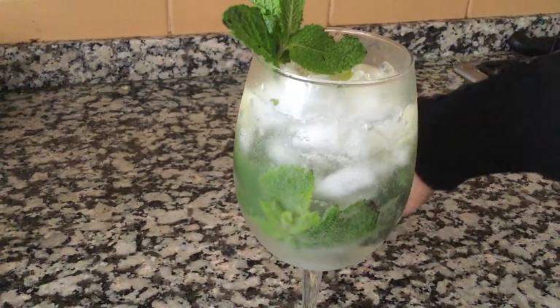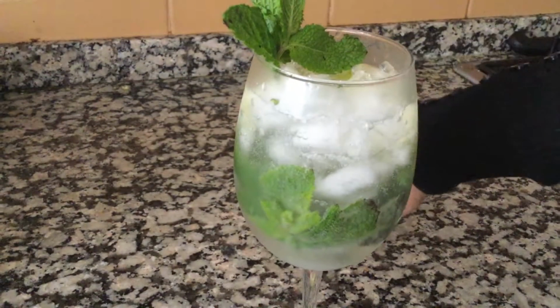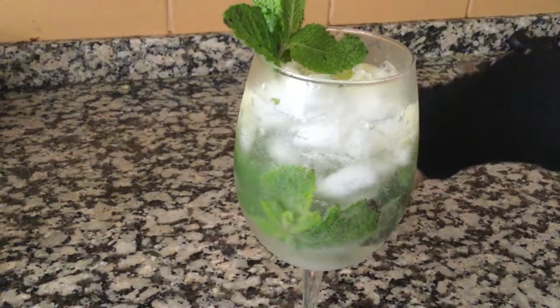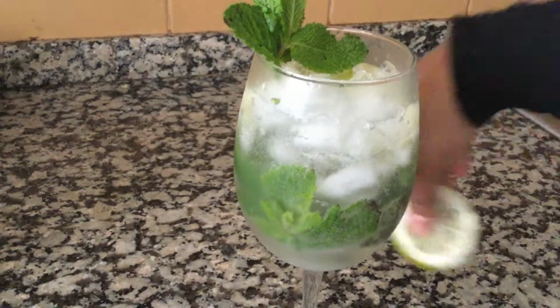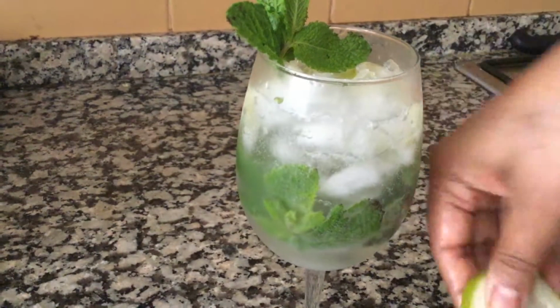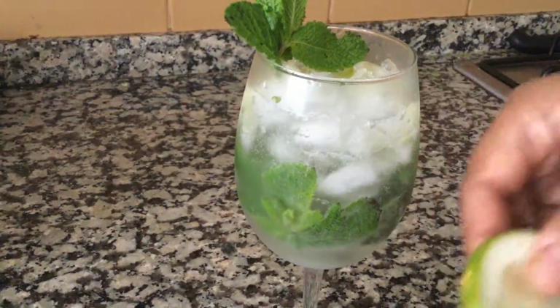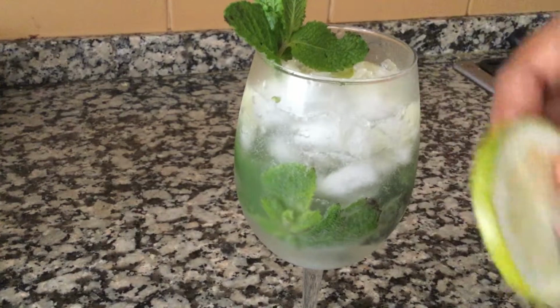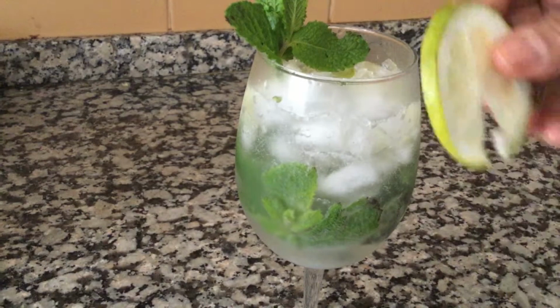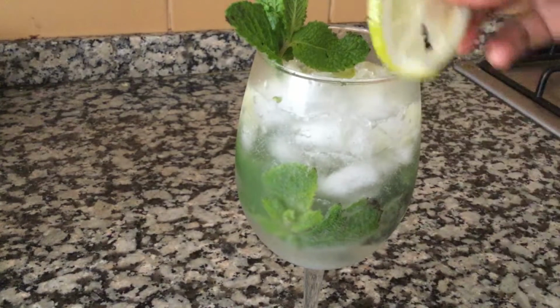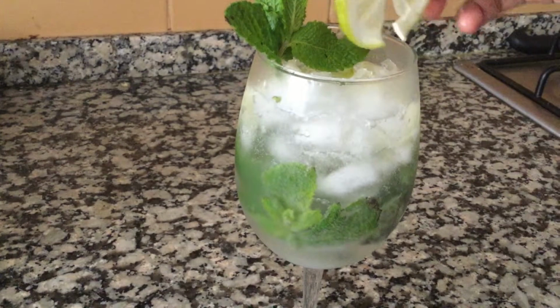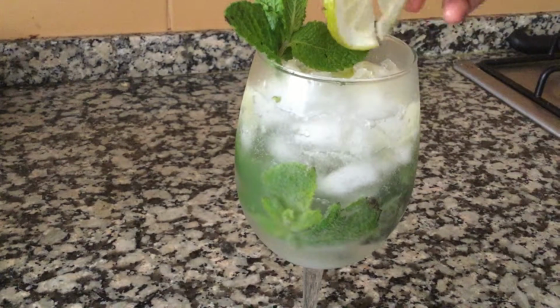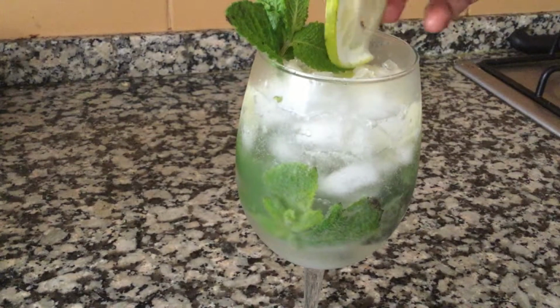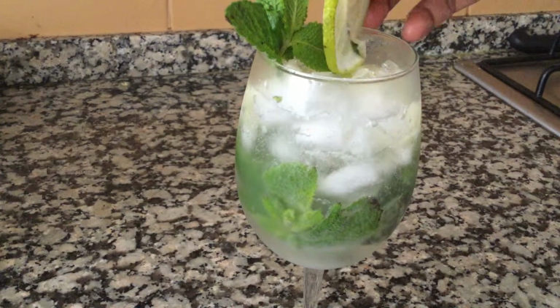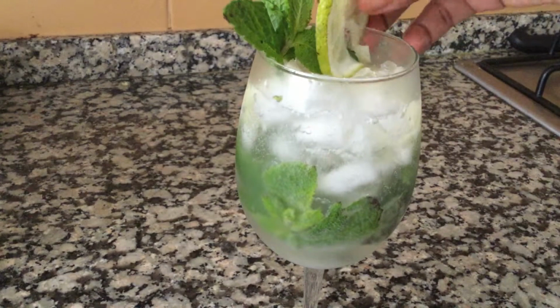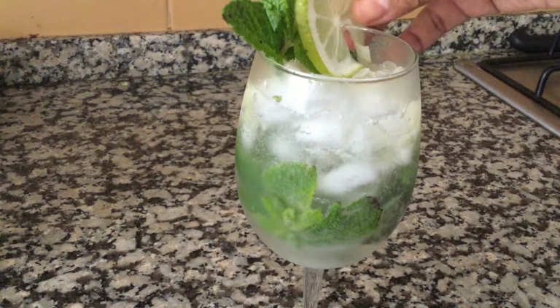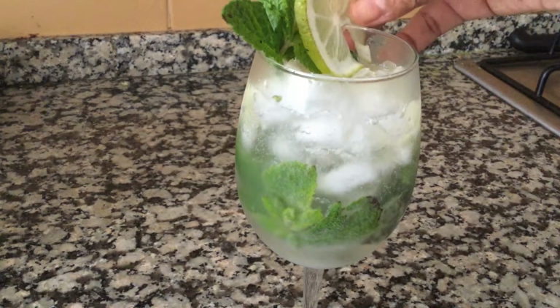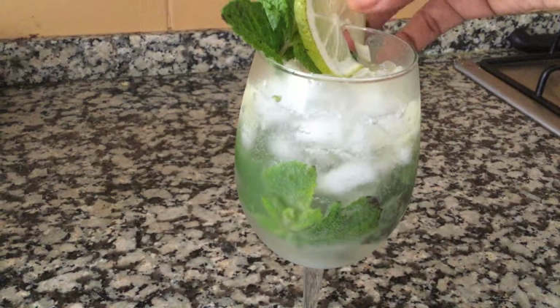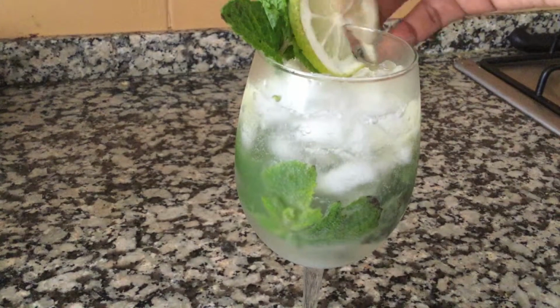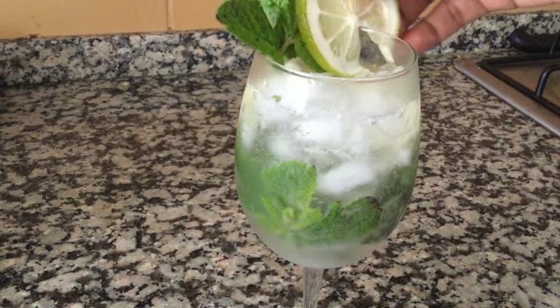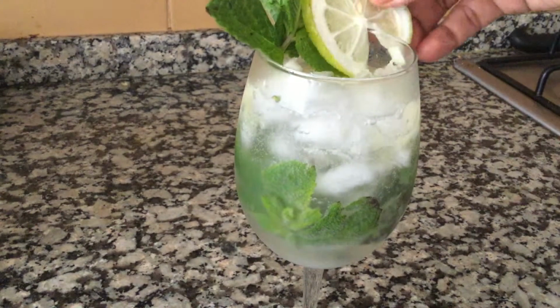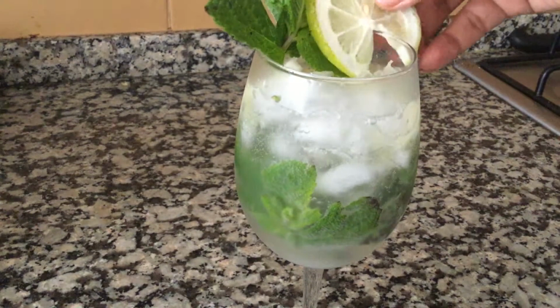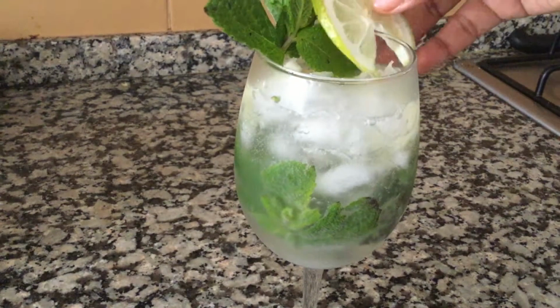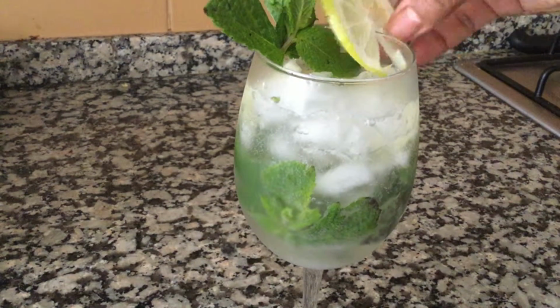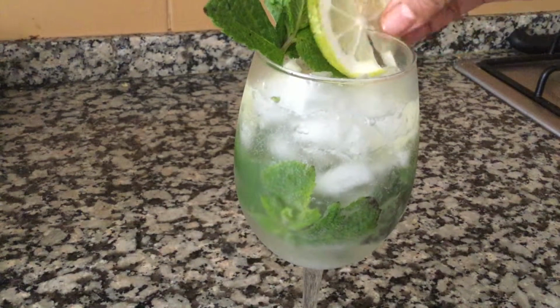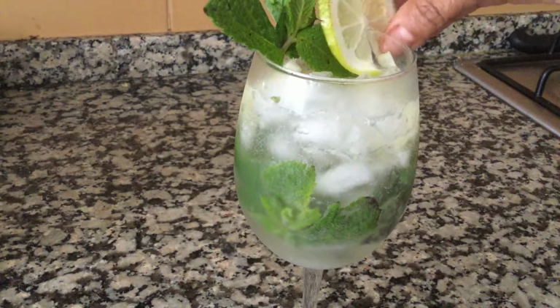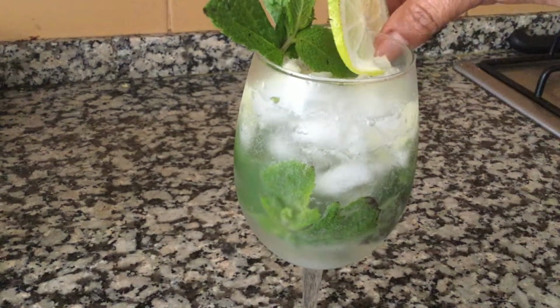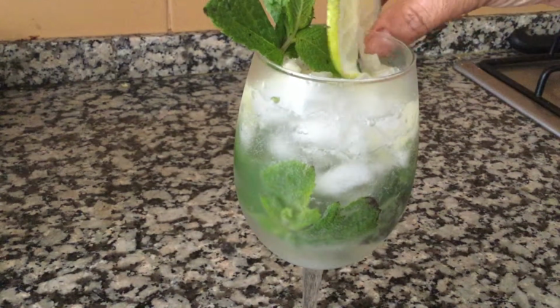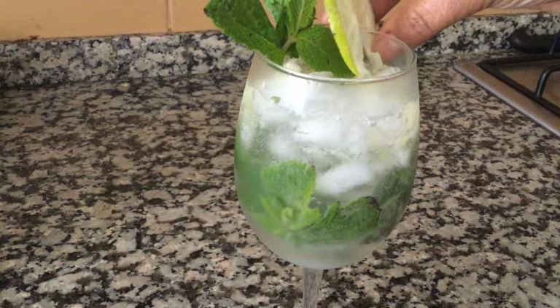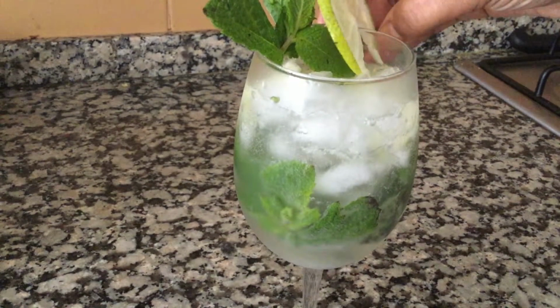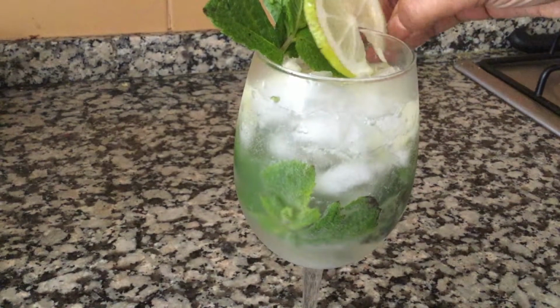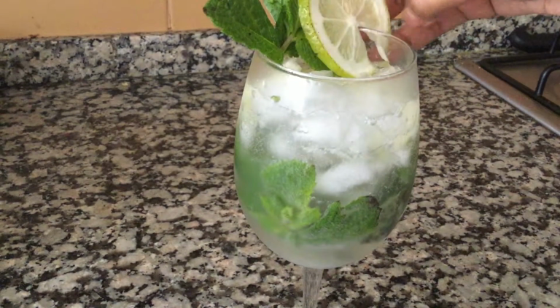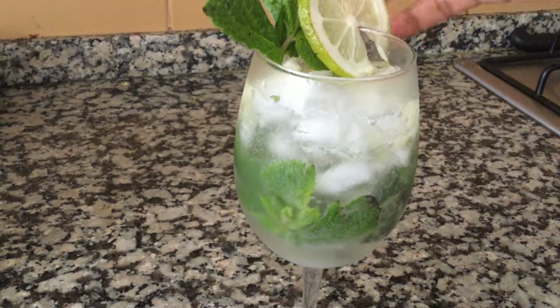Garnish it with fresh mint leaves and a lime wedge, and the drink is ready to serve.